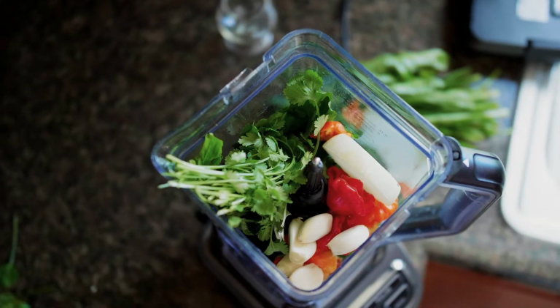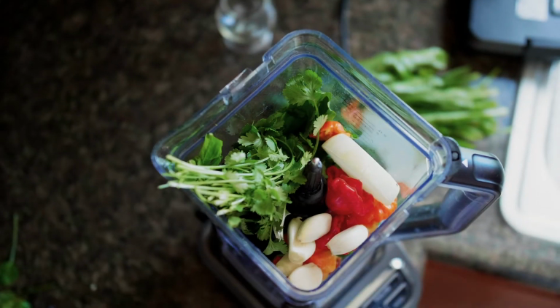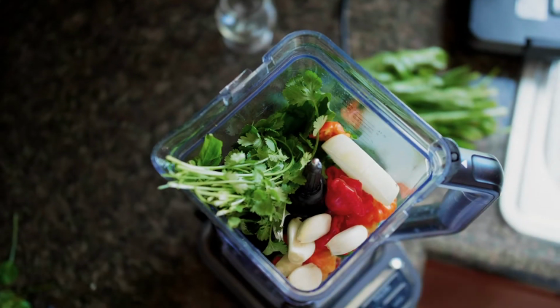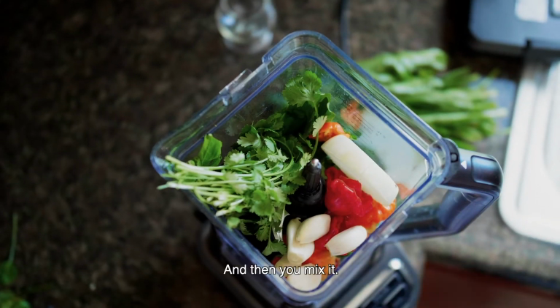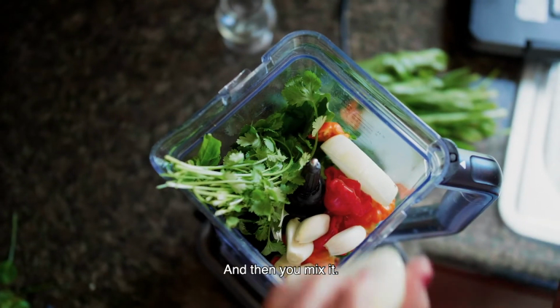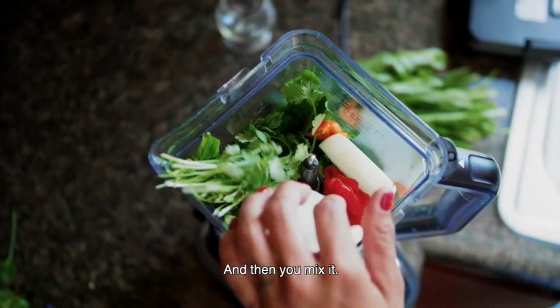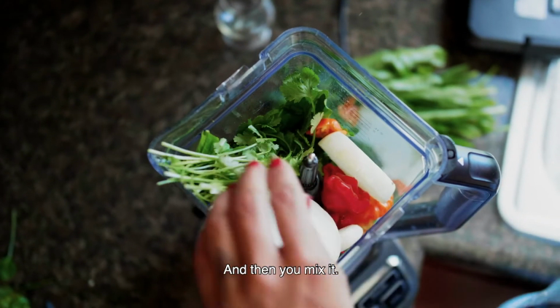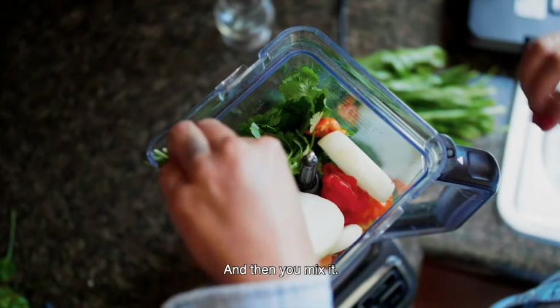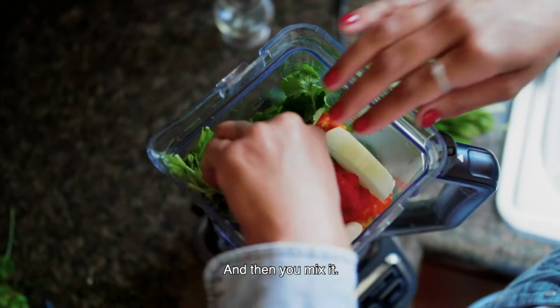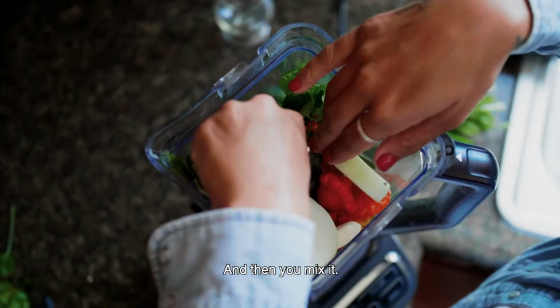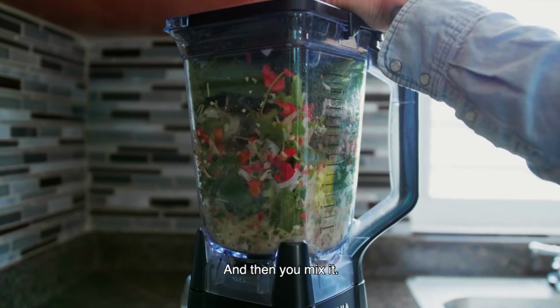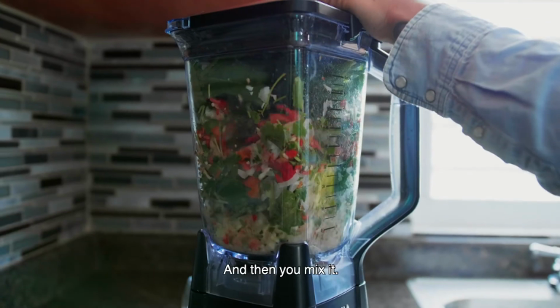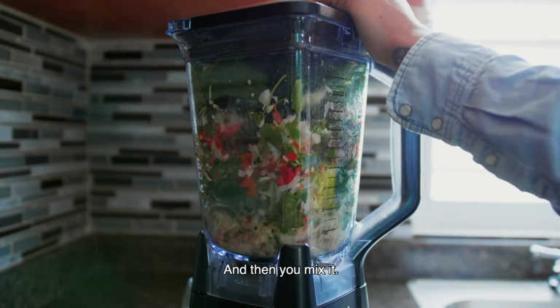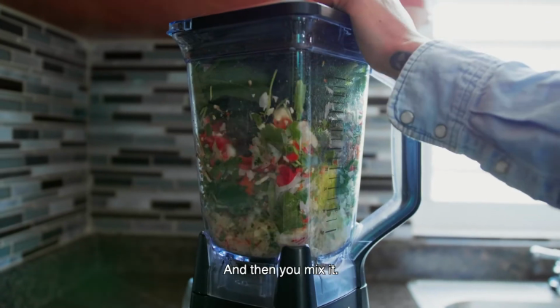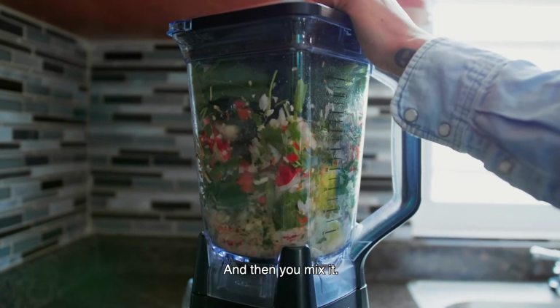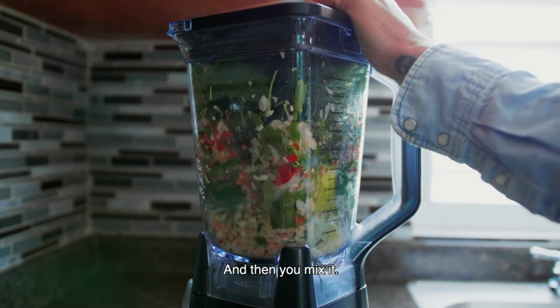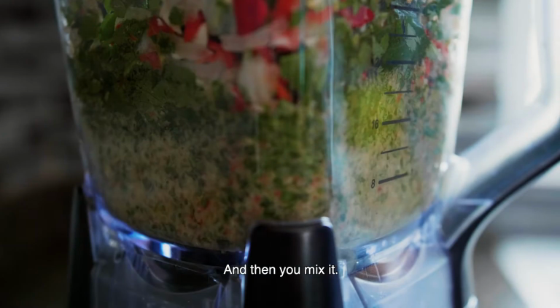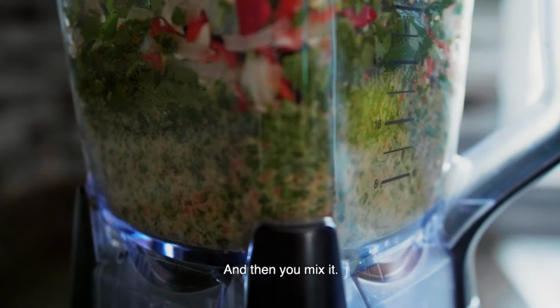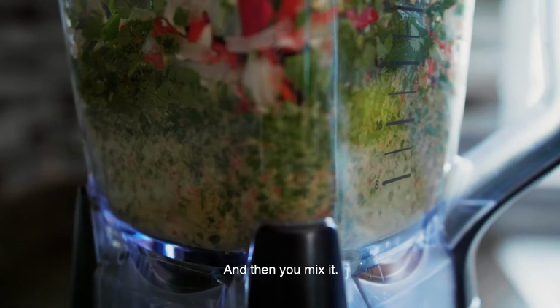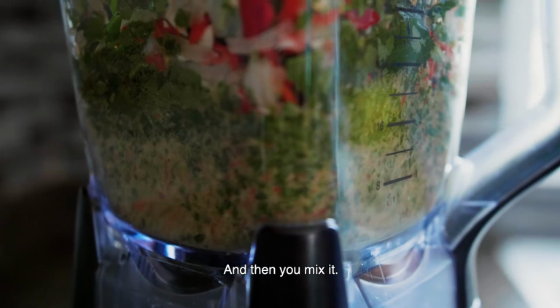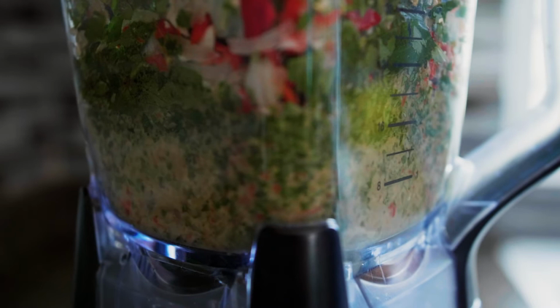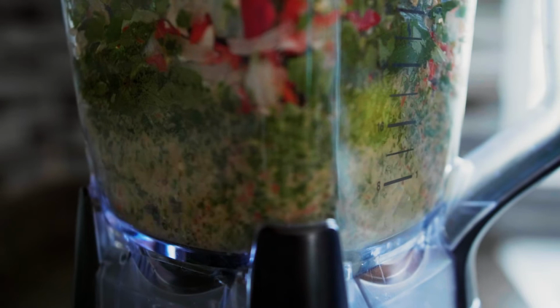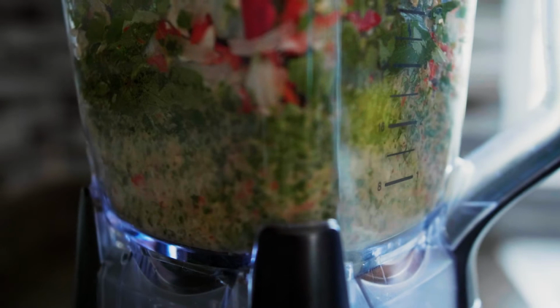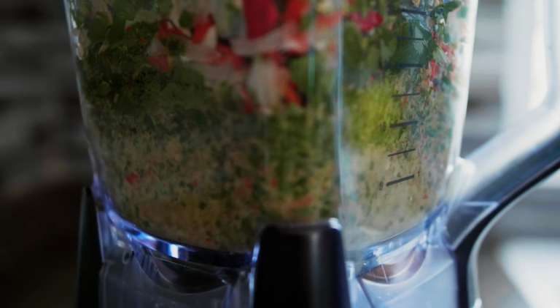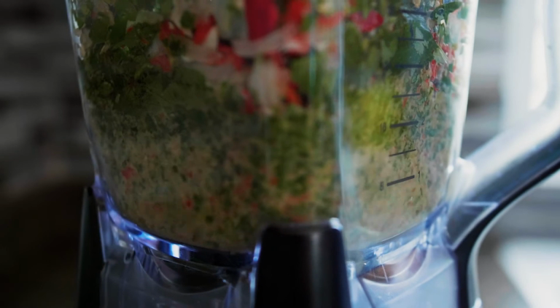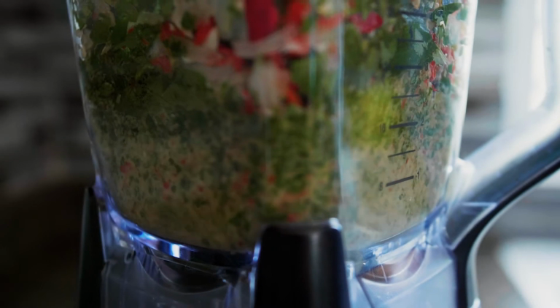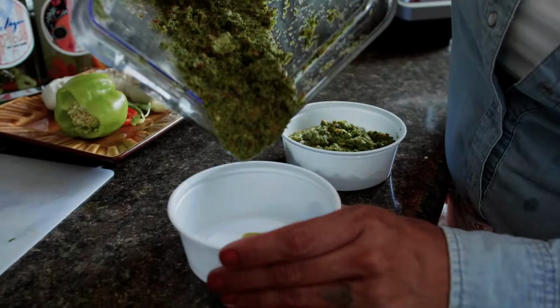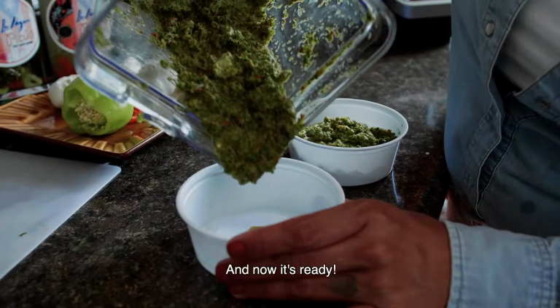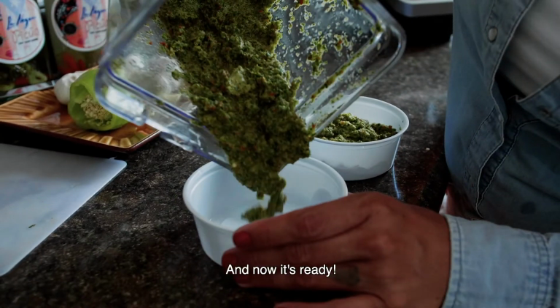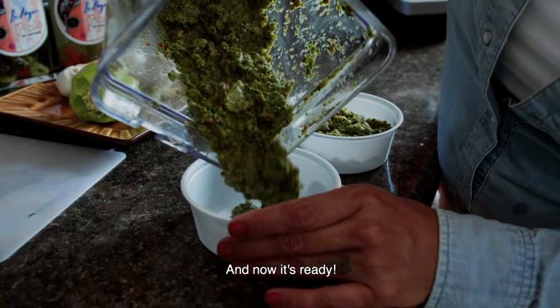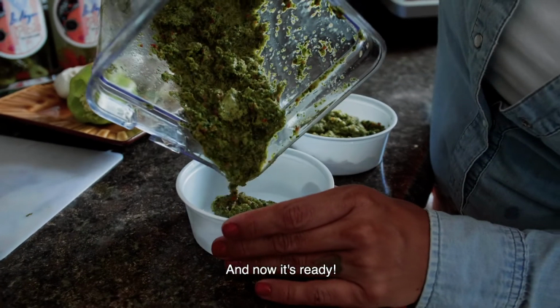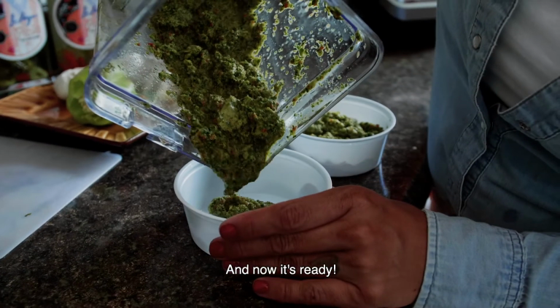And then, you mix it. And now it's ready.